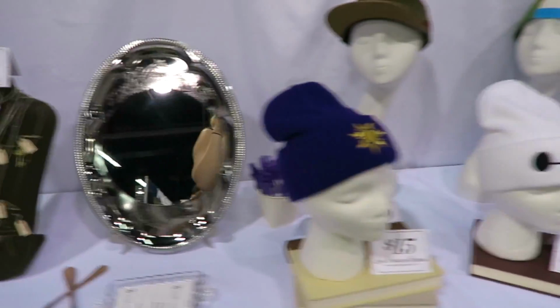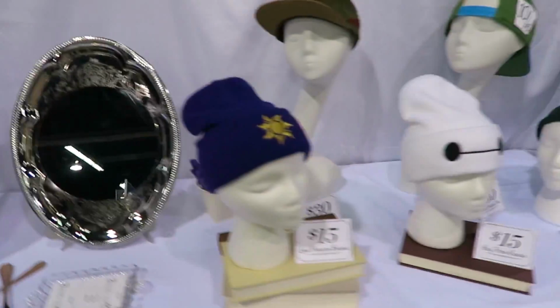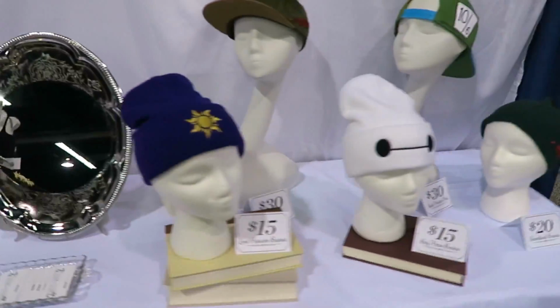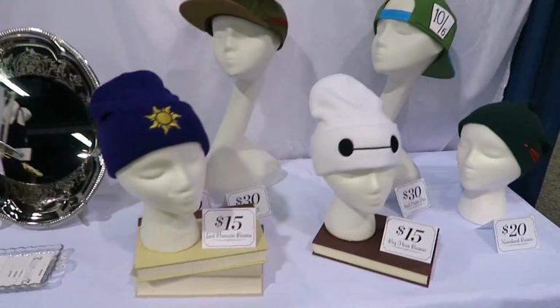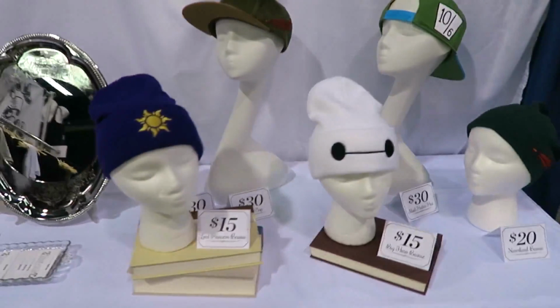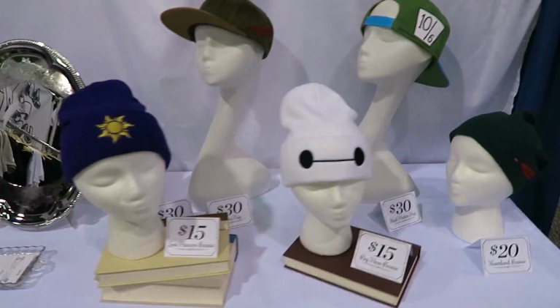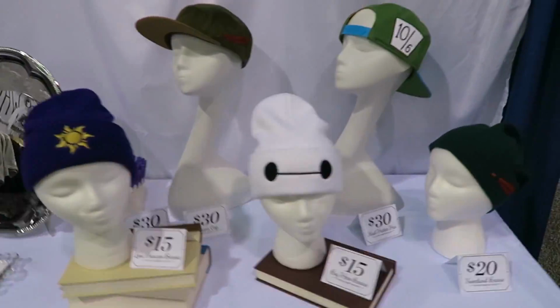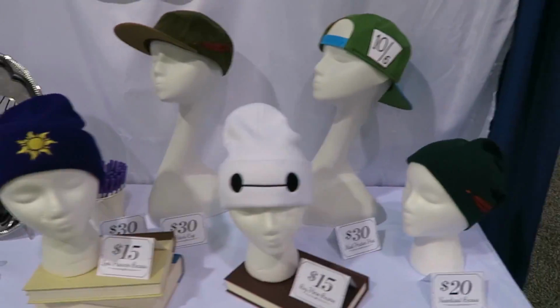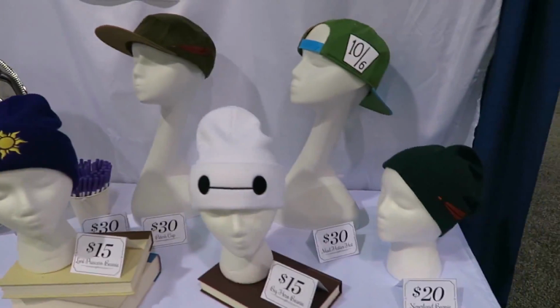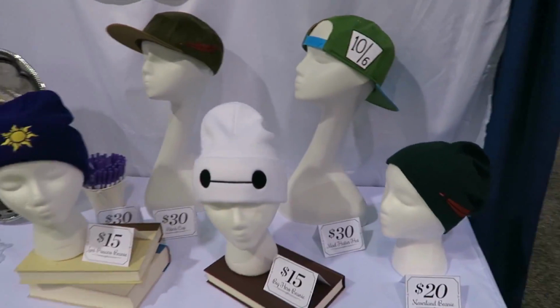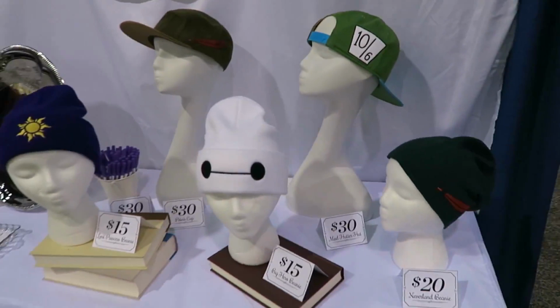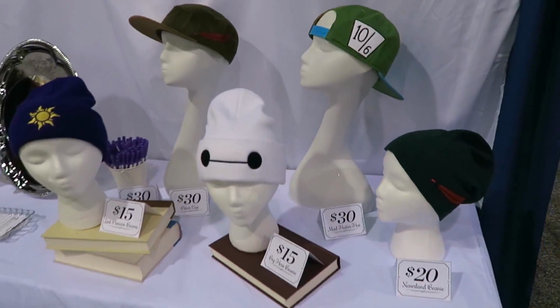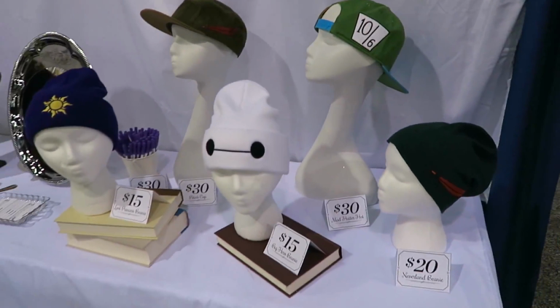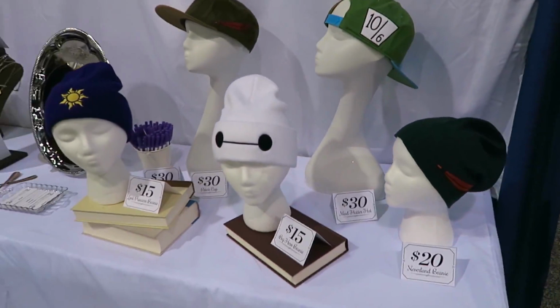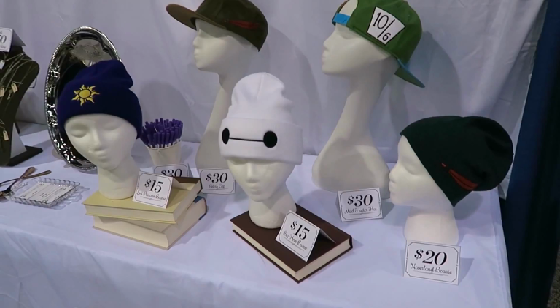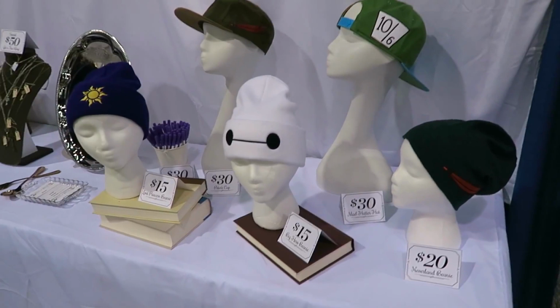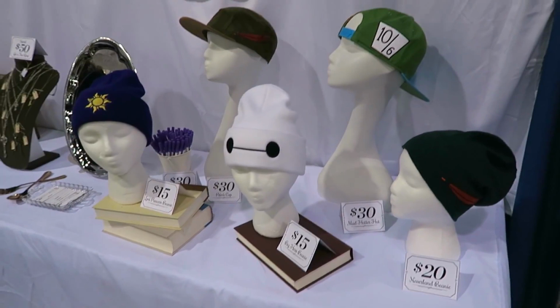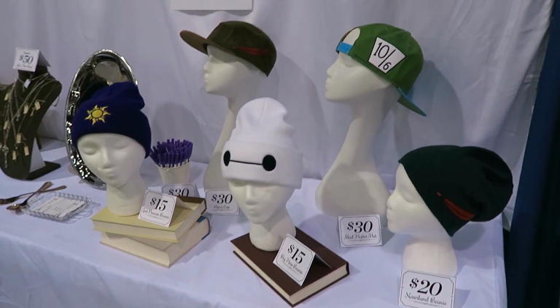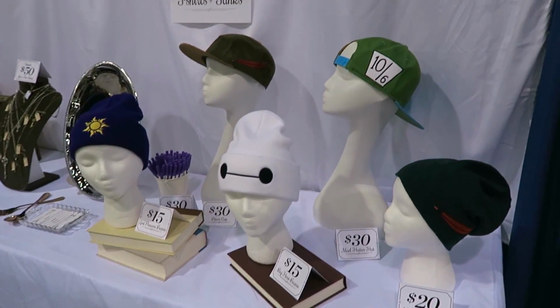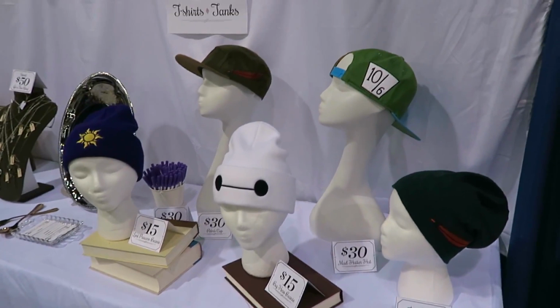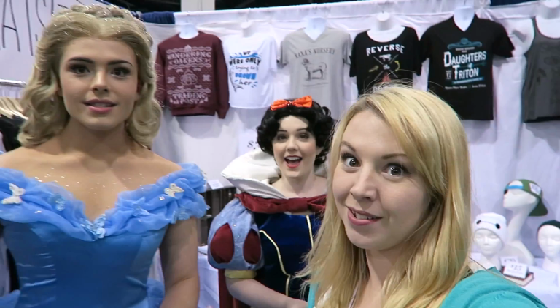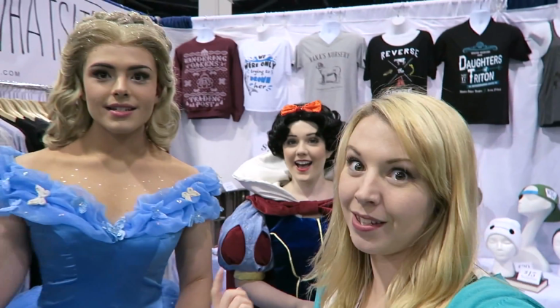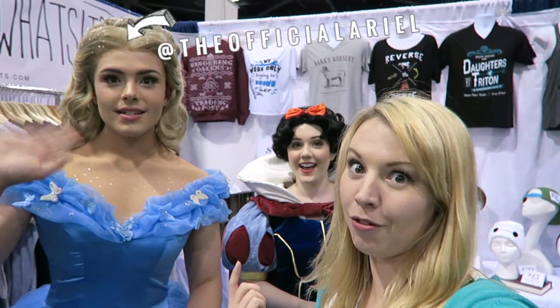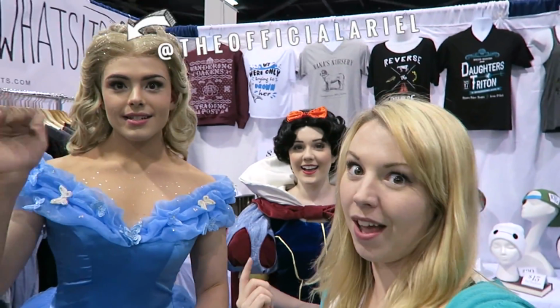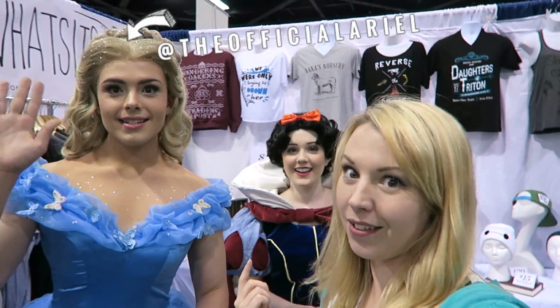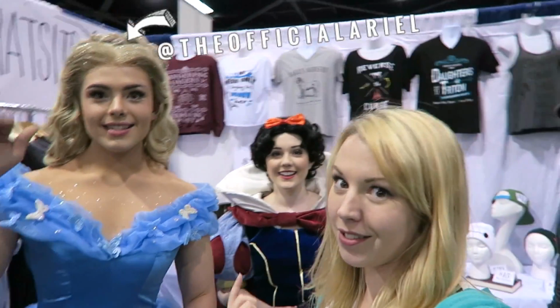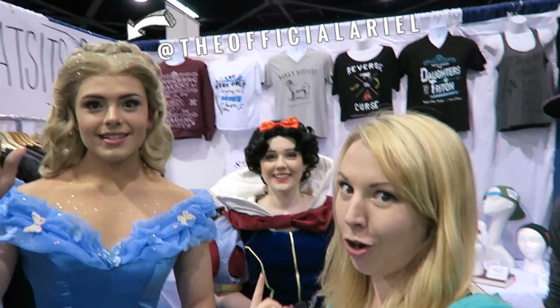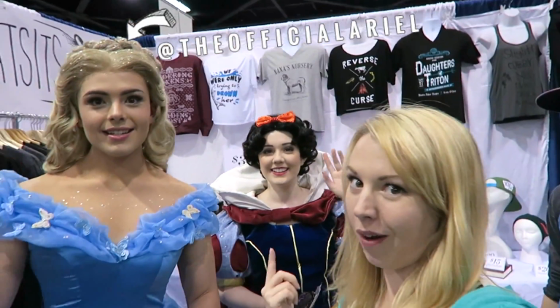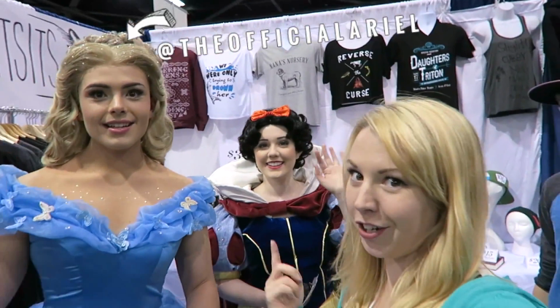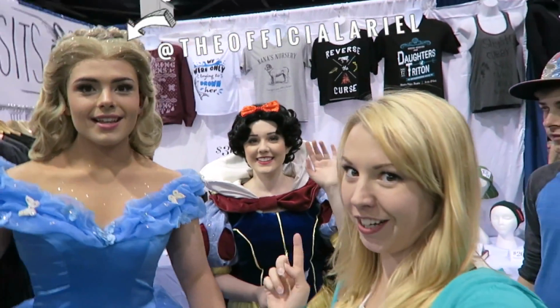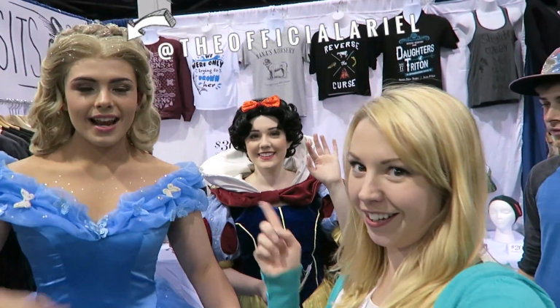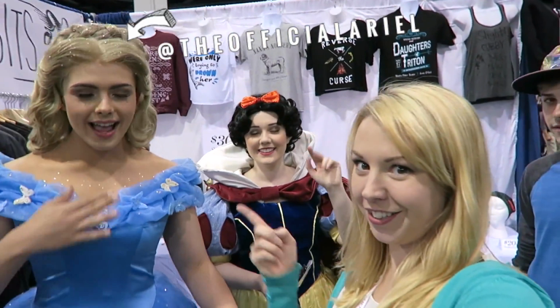And all these fun hats. Cinderella and Snow White are here.